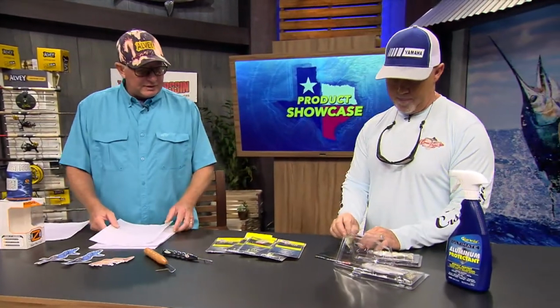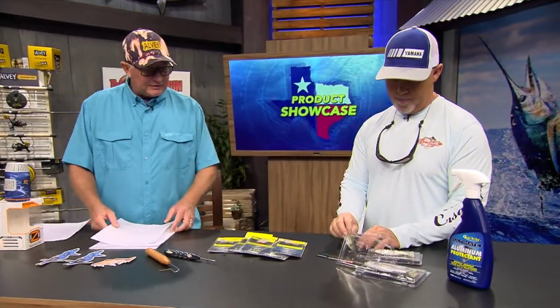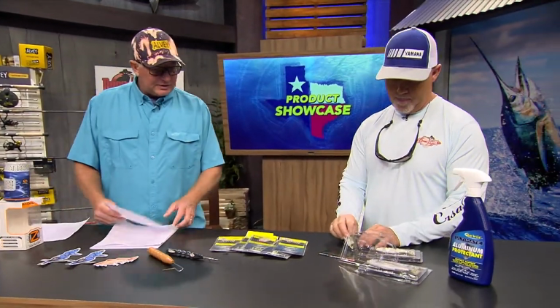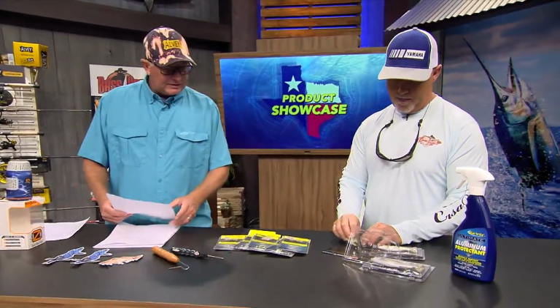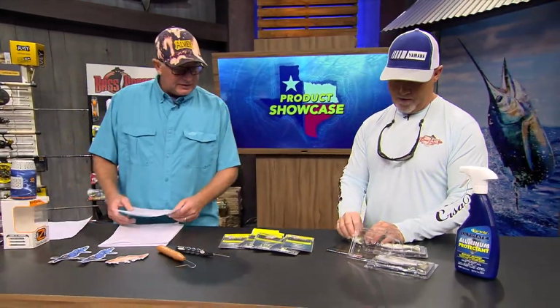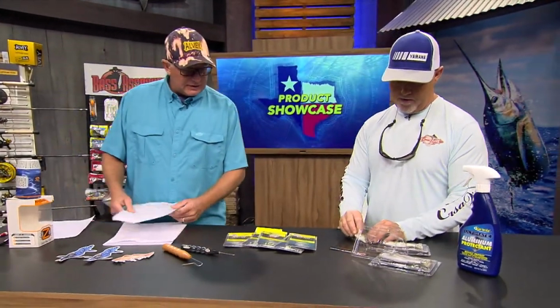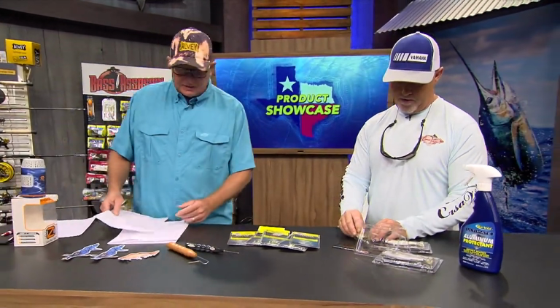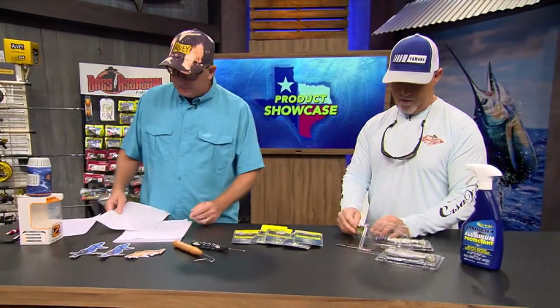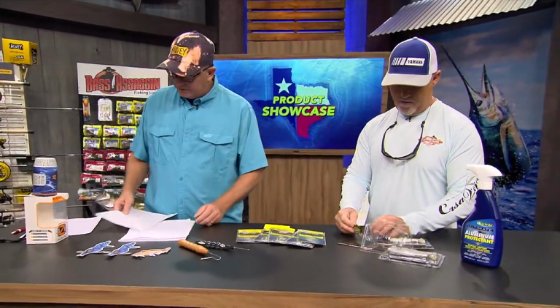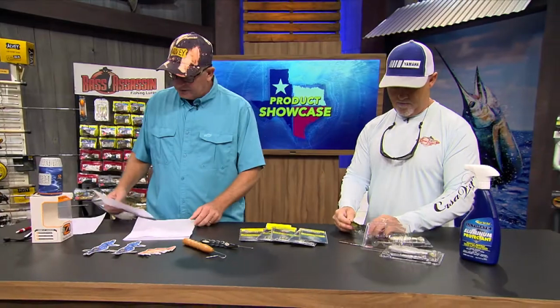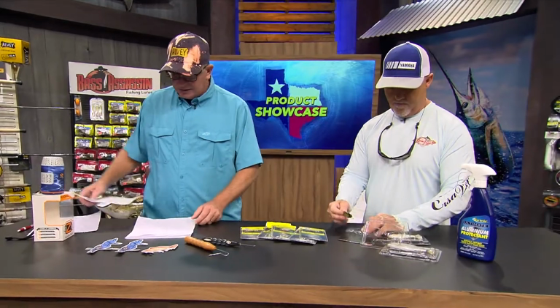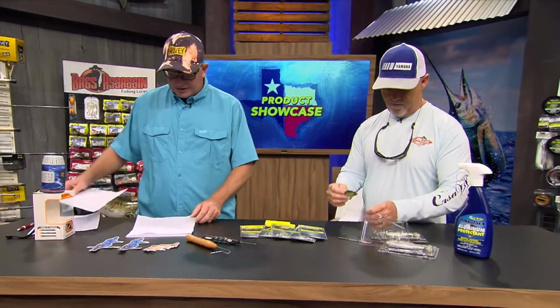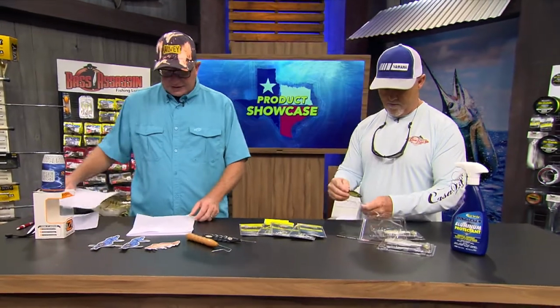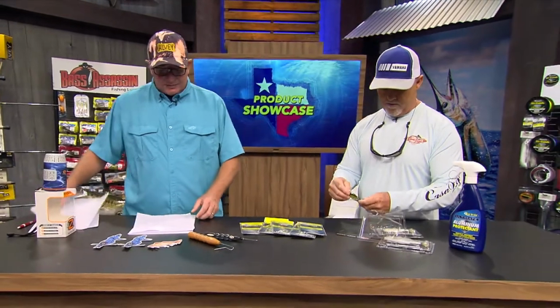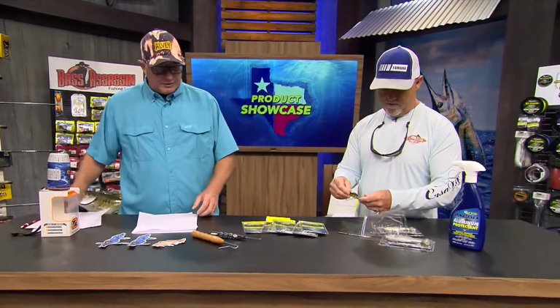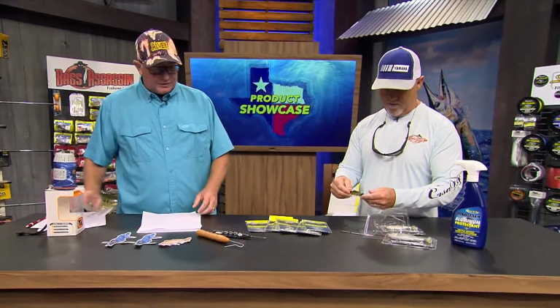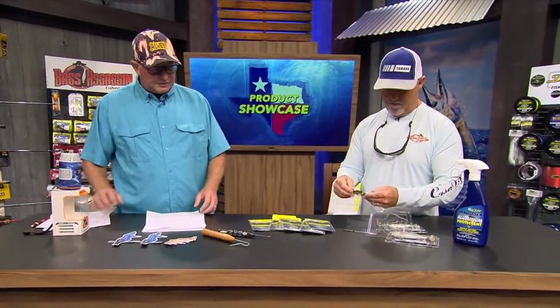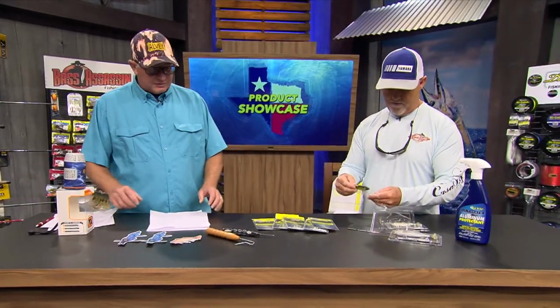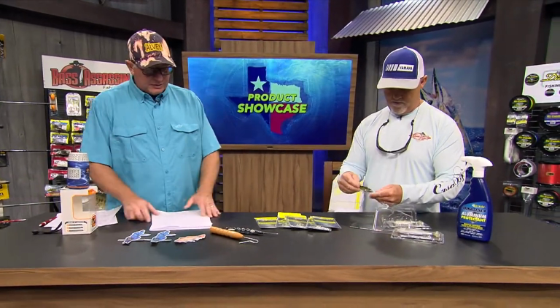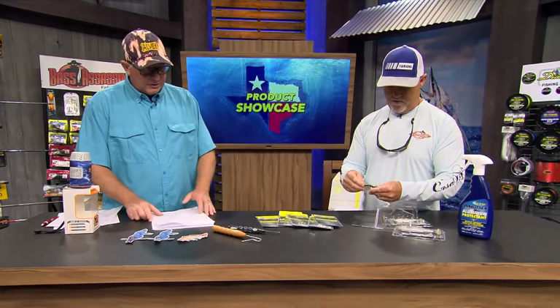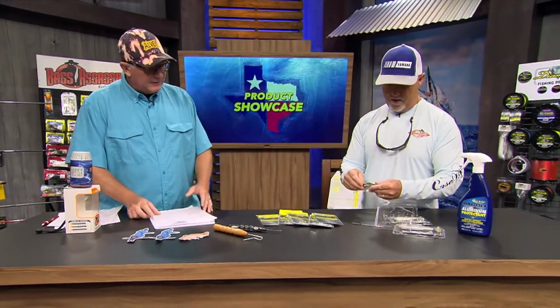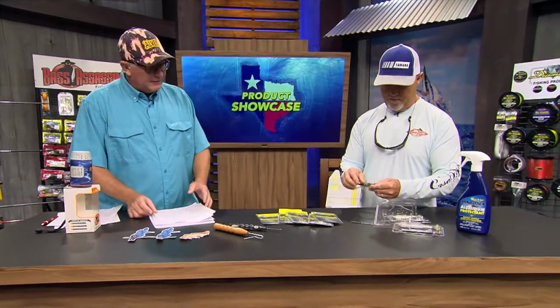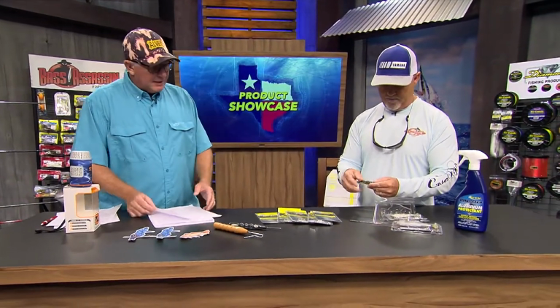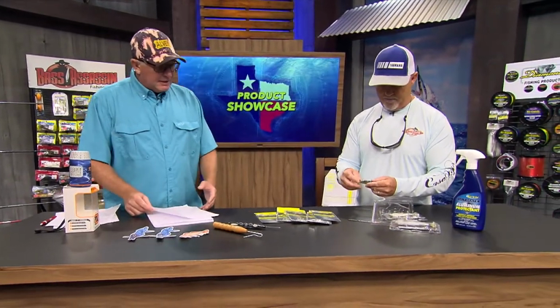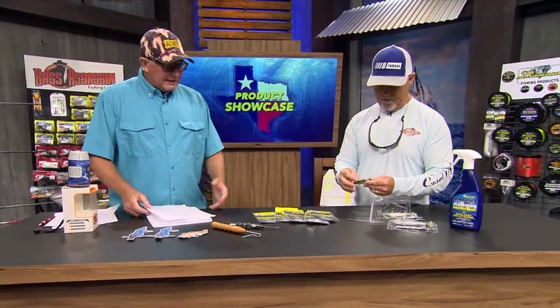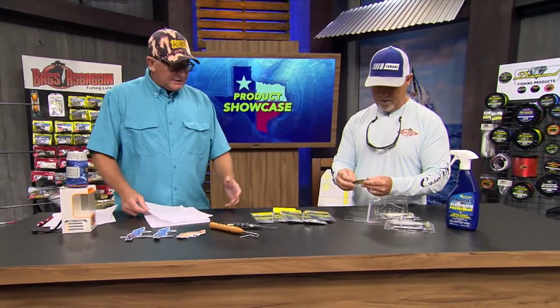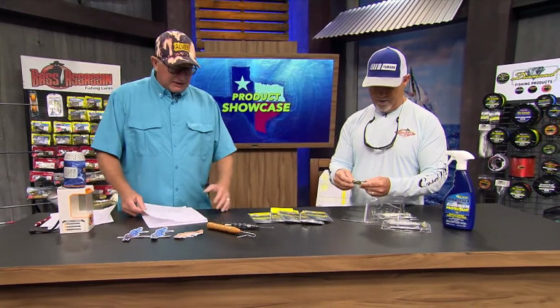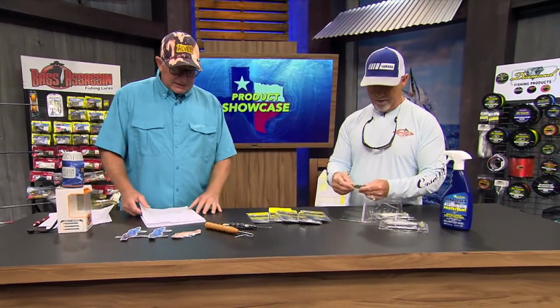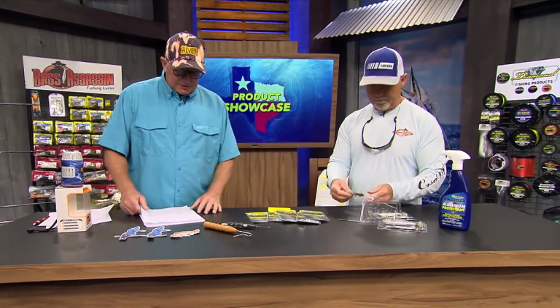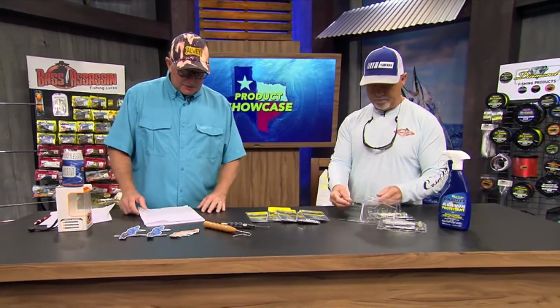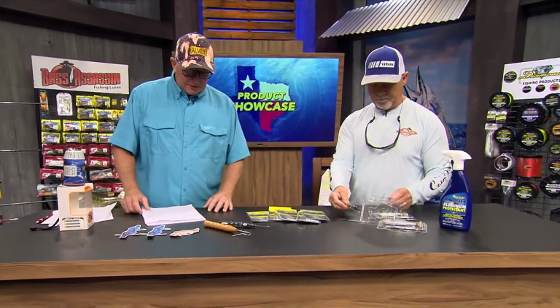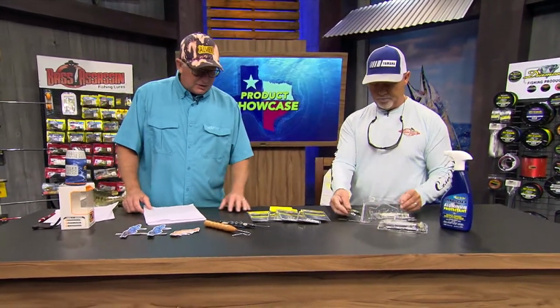Go to livetarget.com and figure out how to get you one of those.